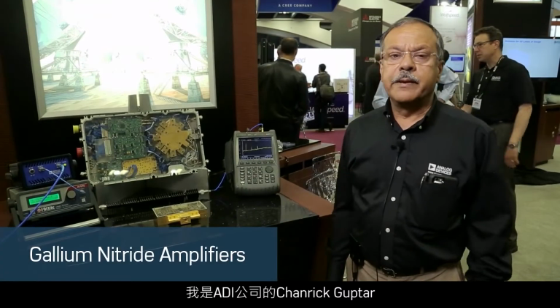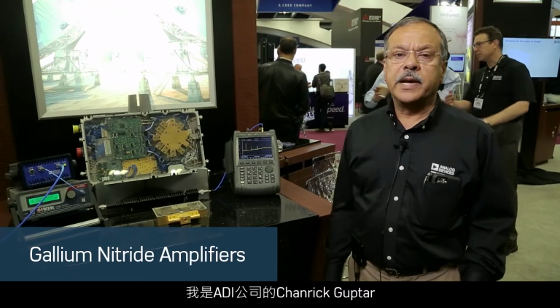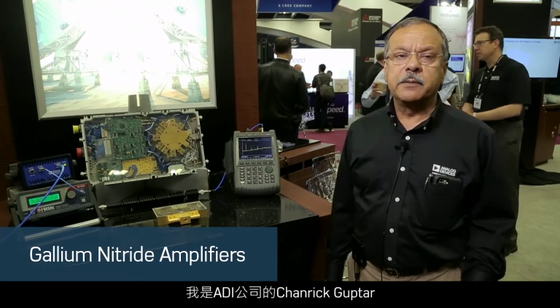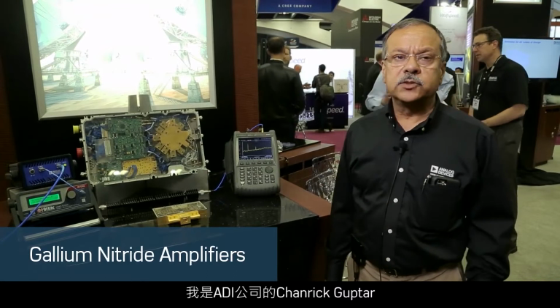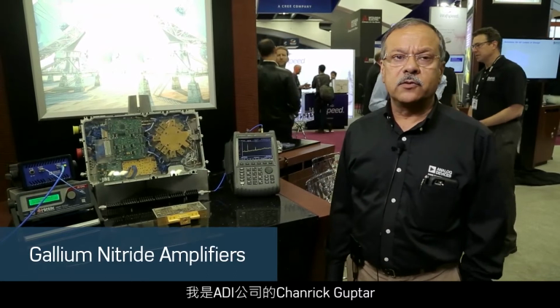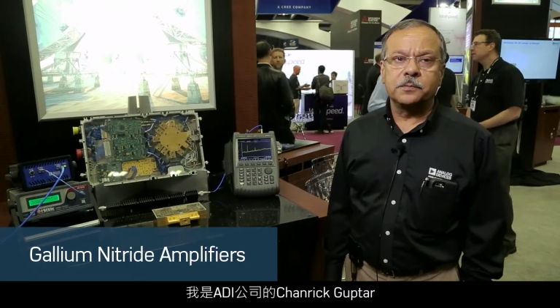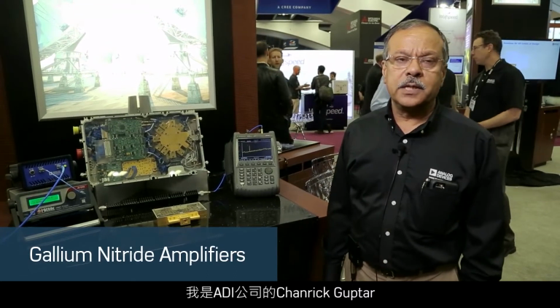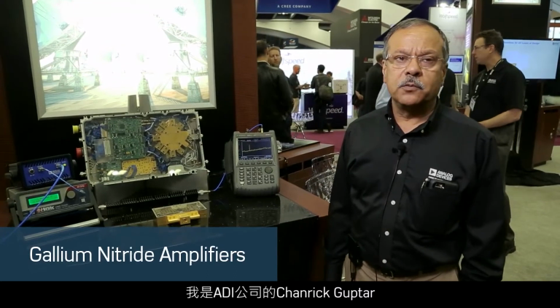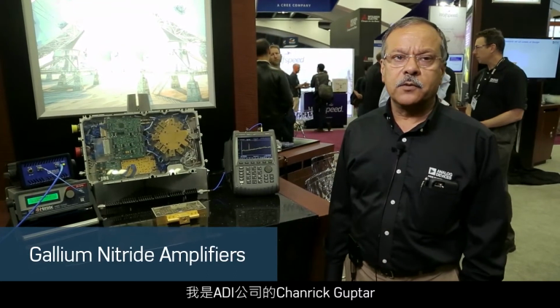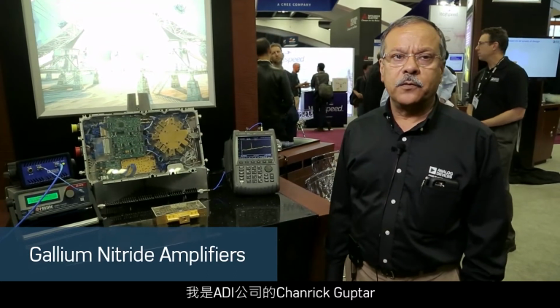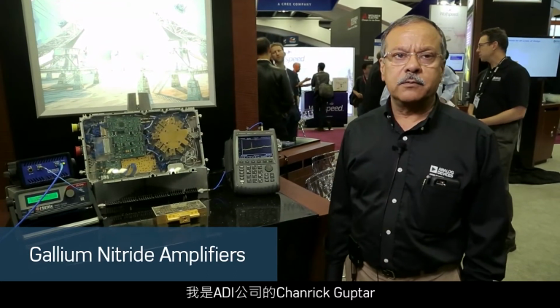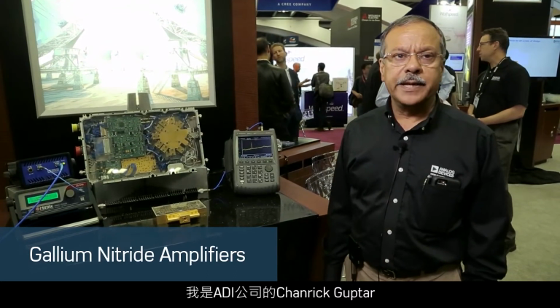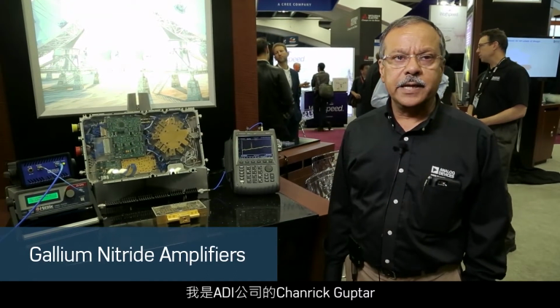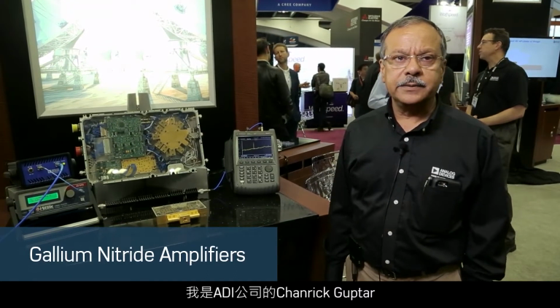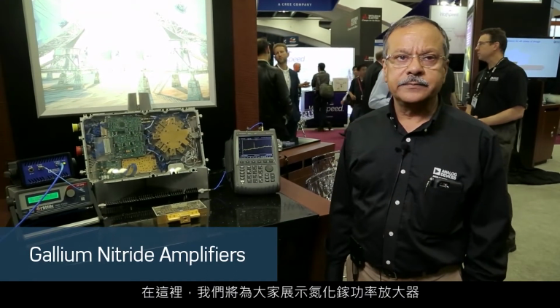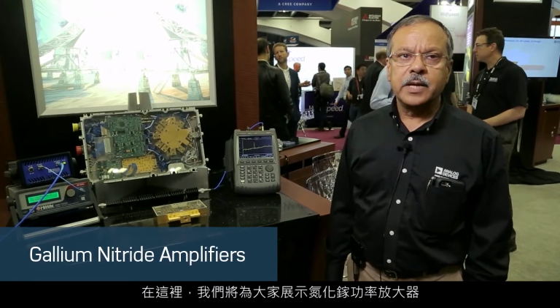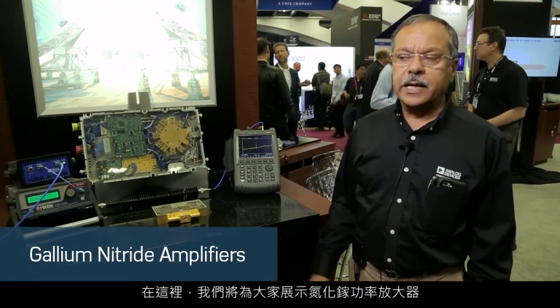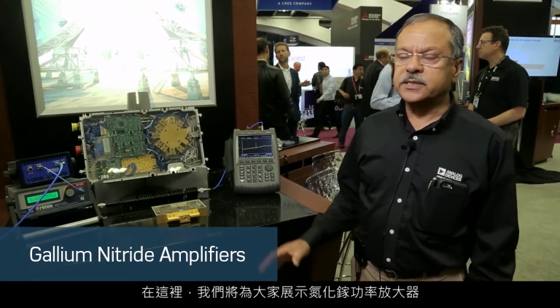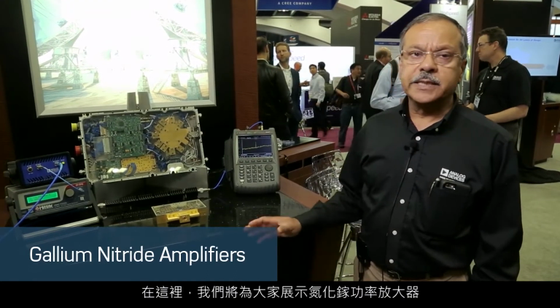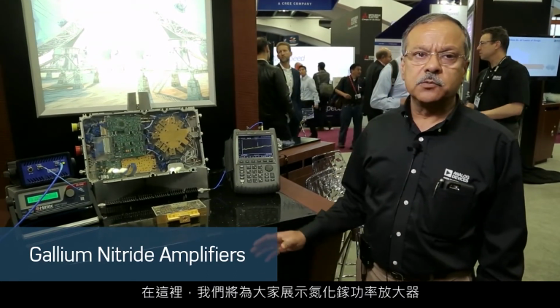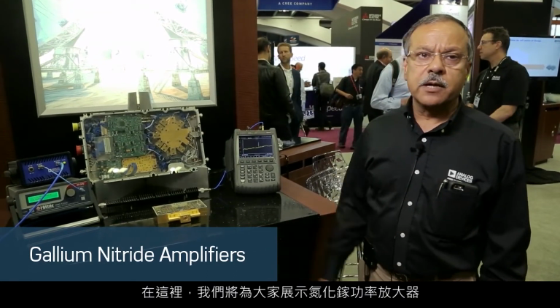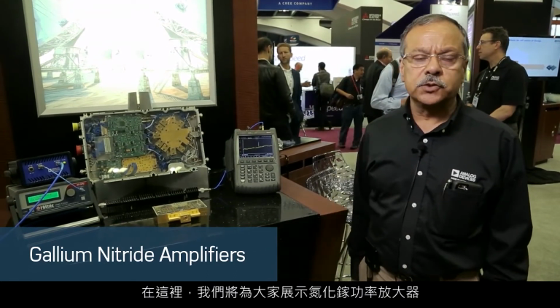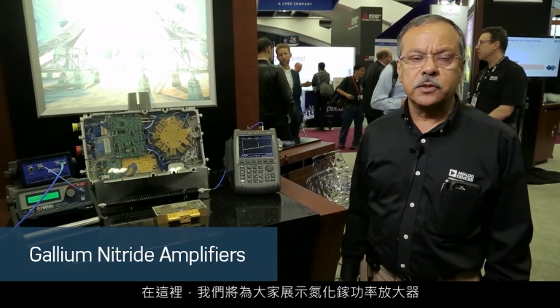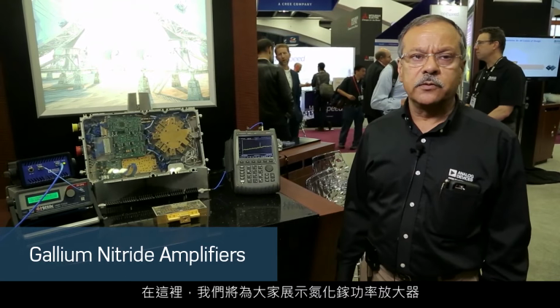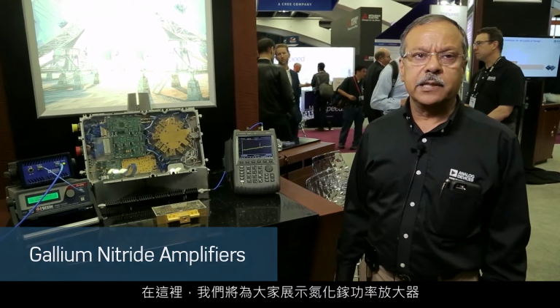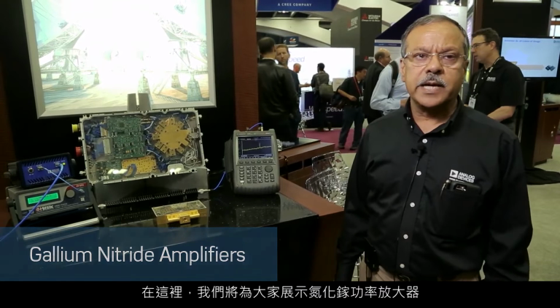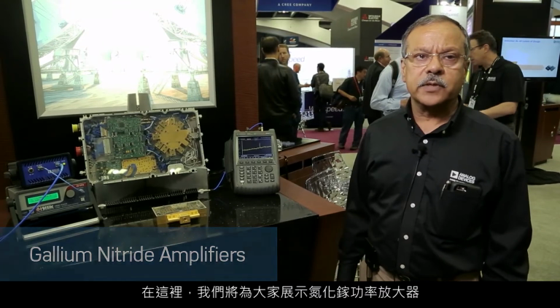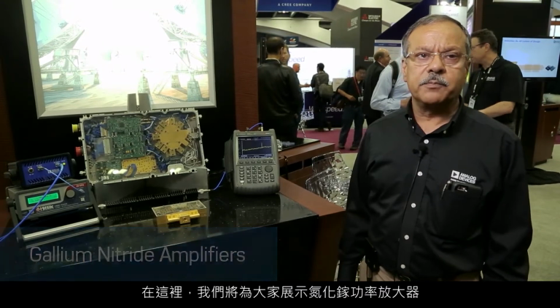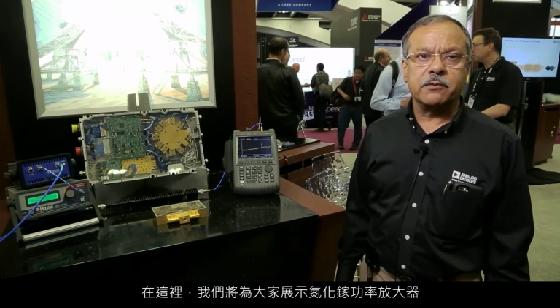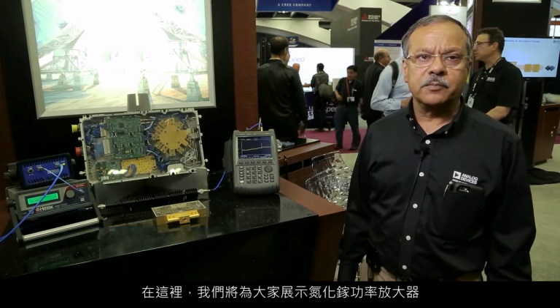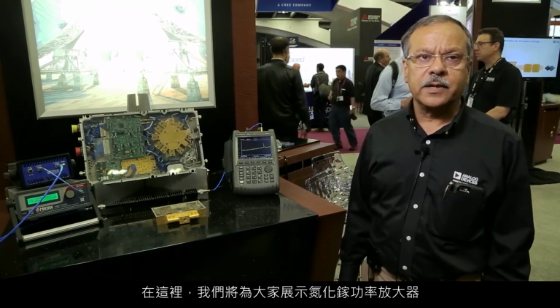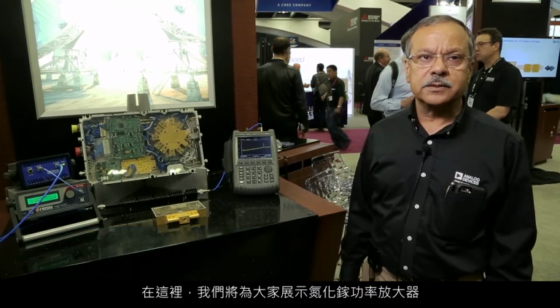My name is Chandra Gupta. I work for ADI. At this station, we are going to show you gallium nitride power amplifiers.